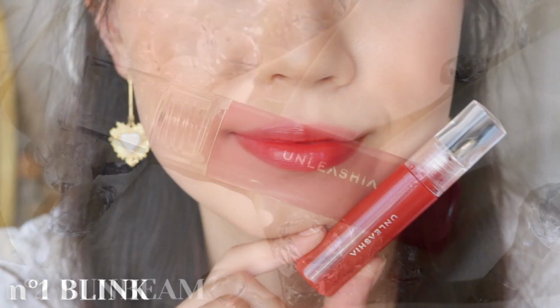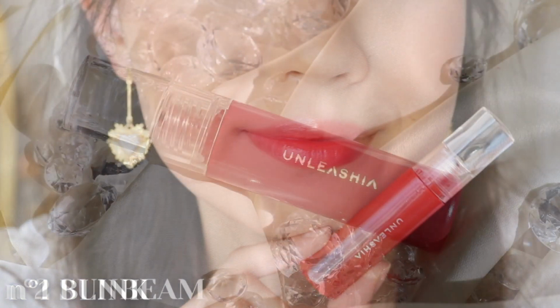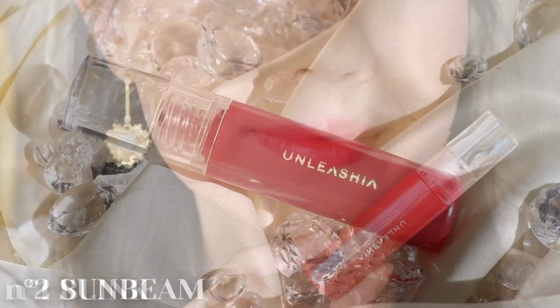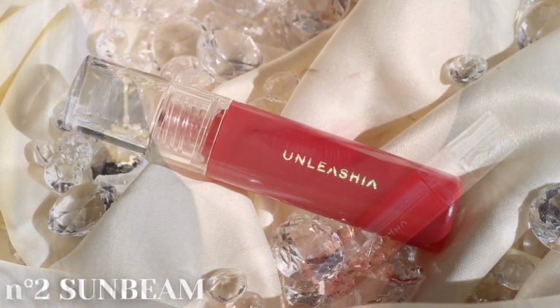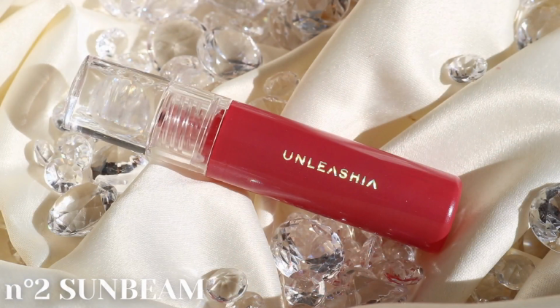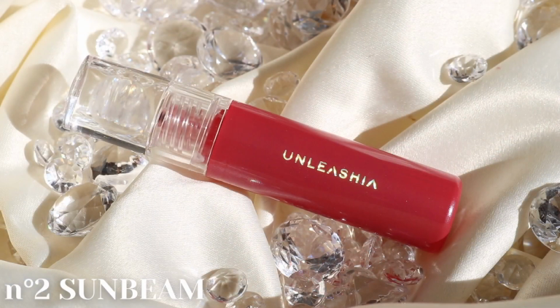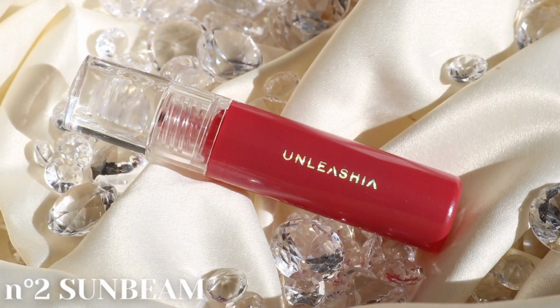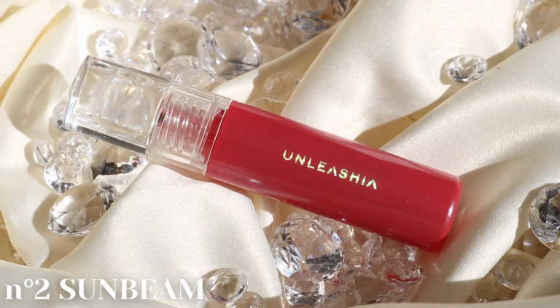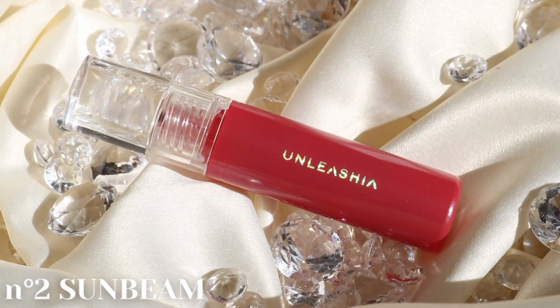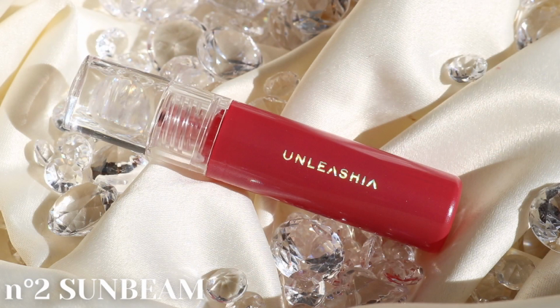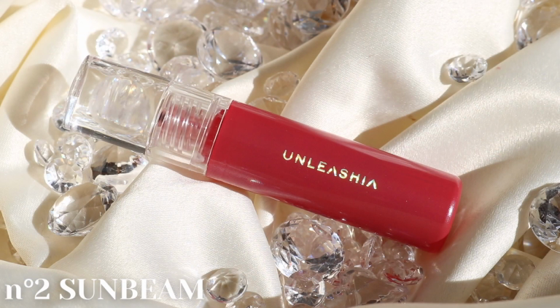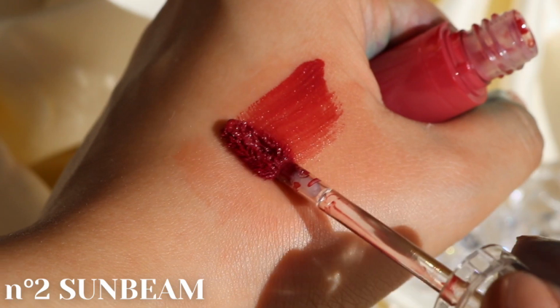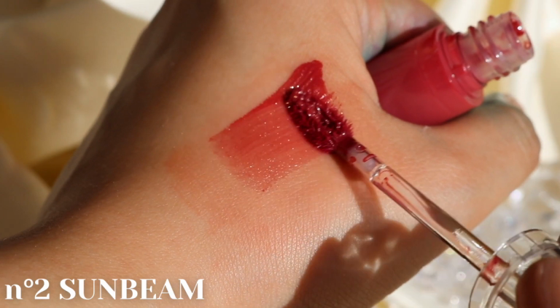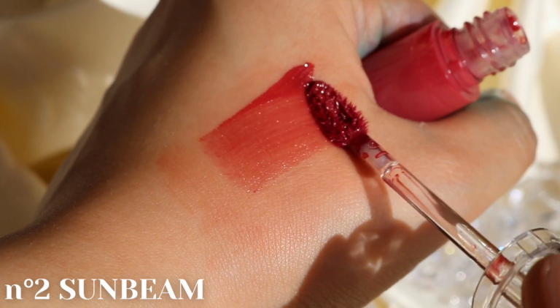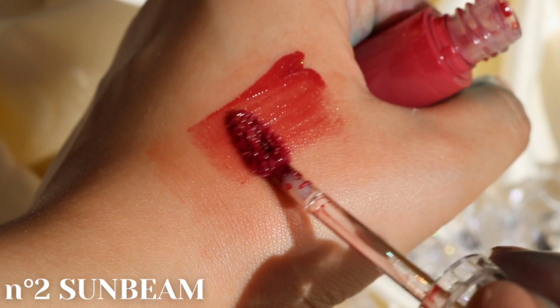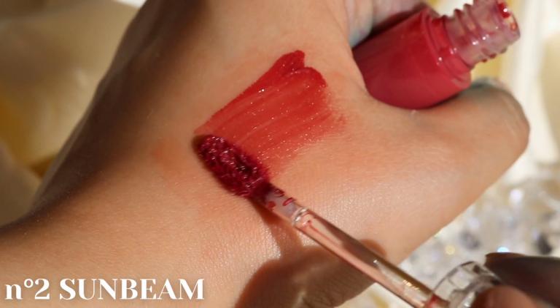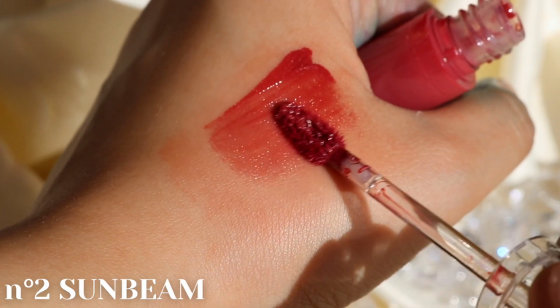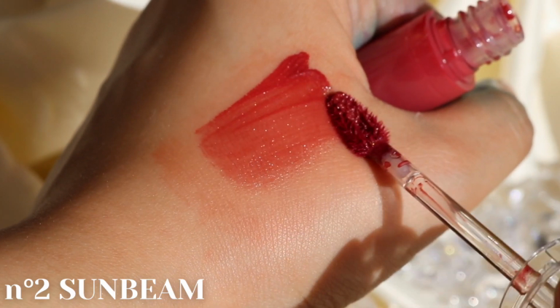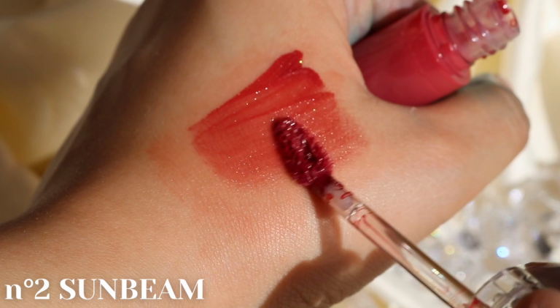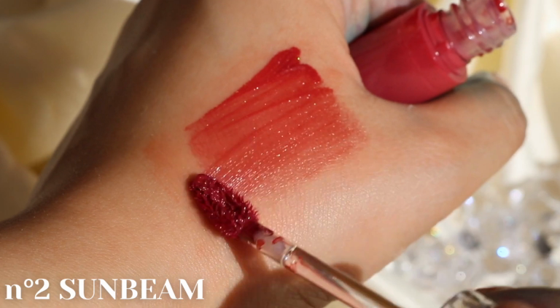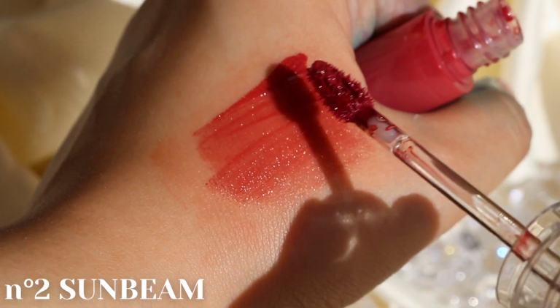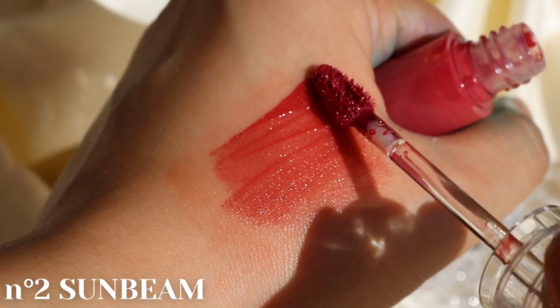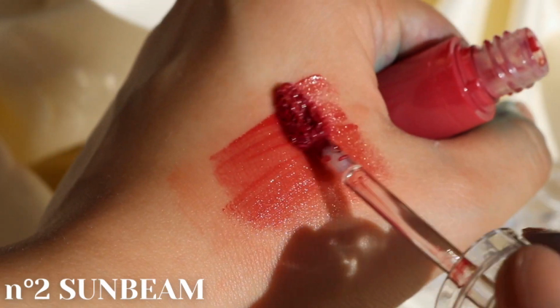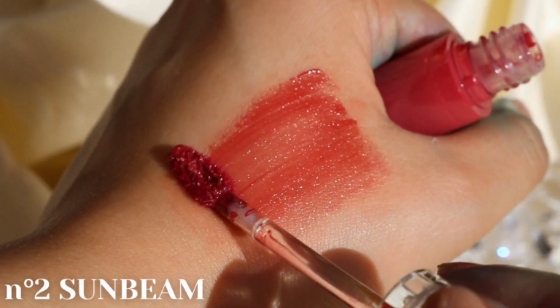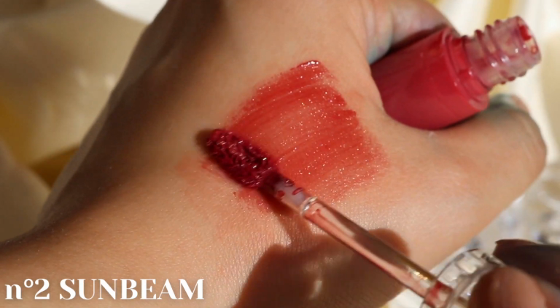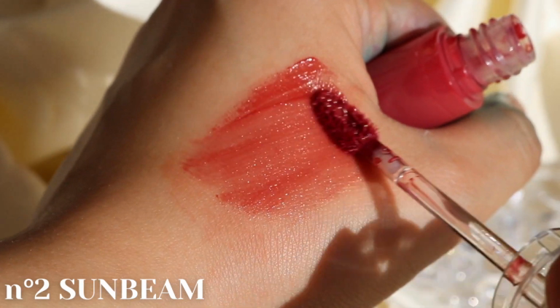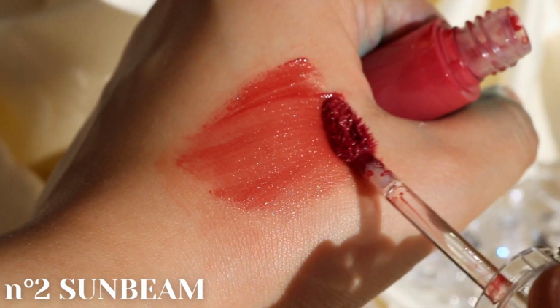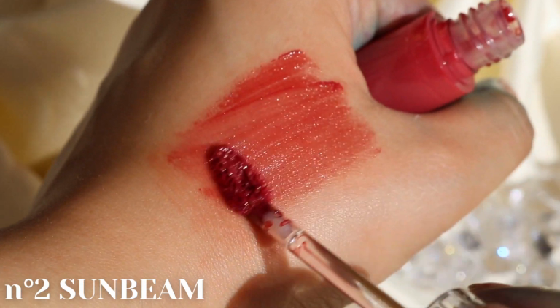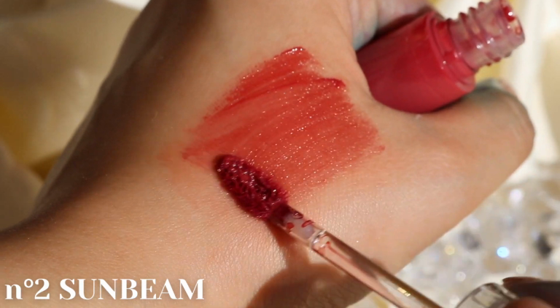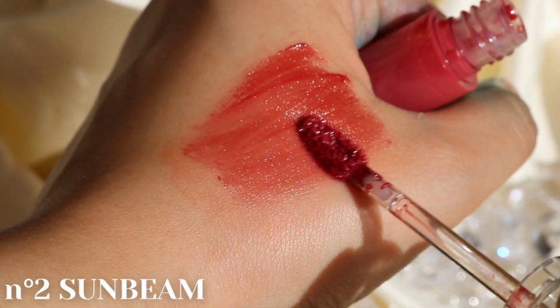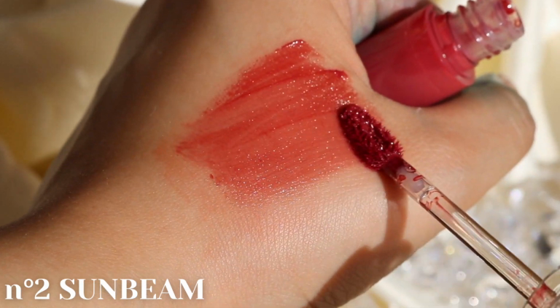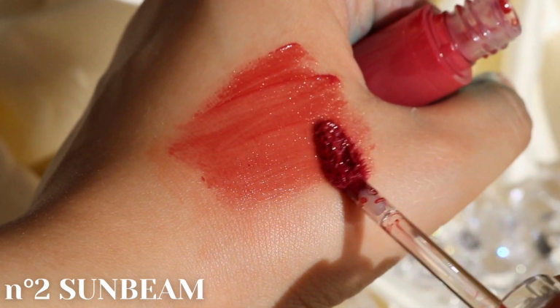No.2 Sunbeam is described to be a mellow rosy red with gold and pink pearls.